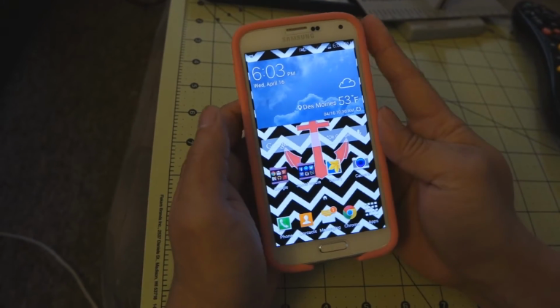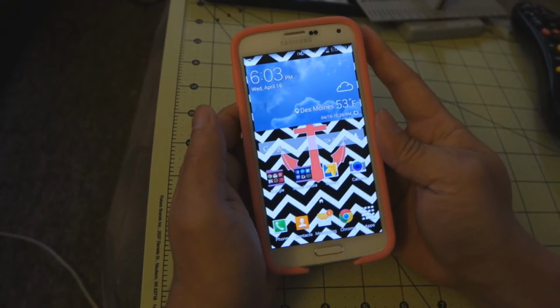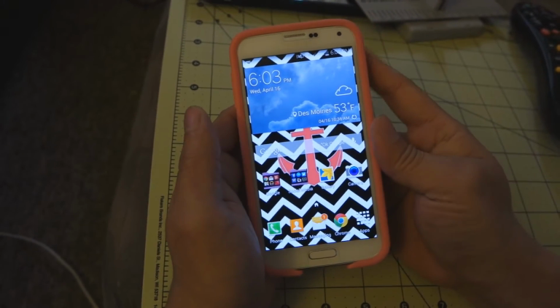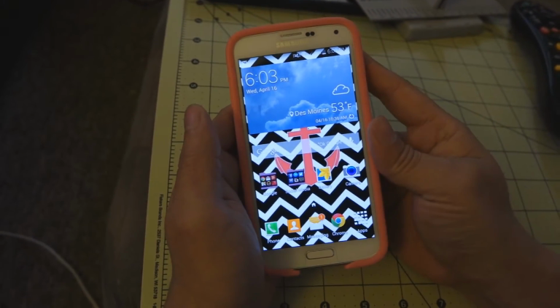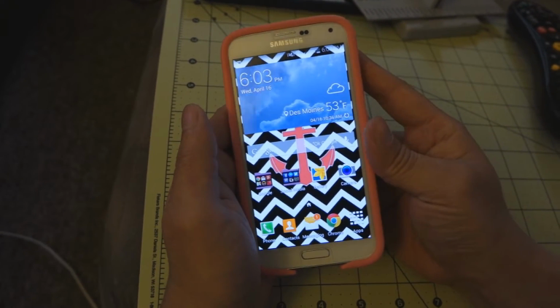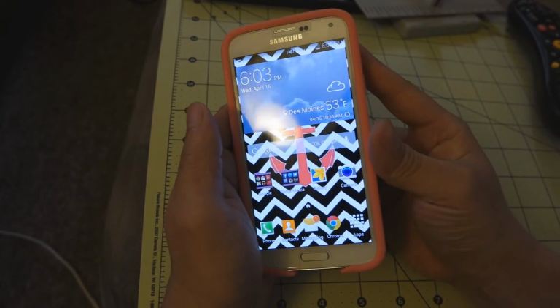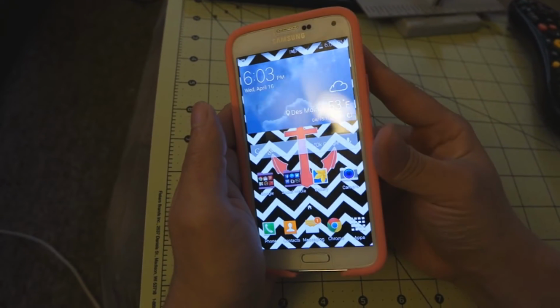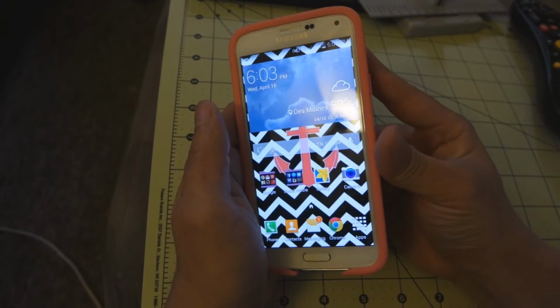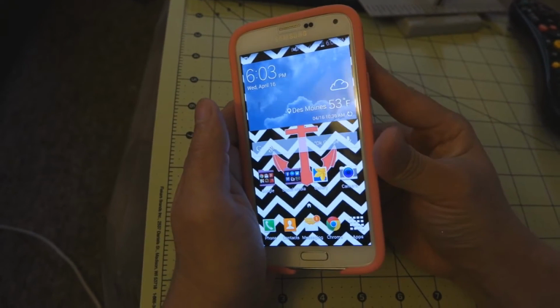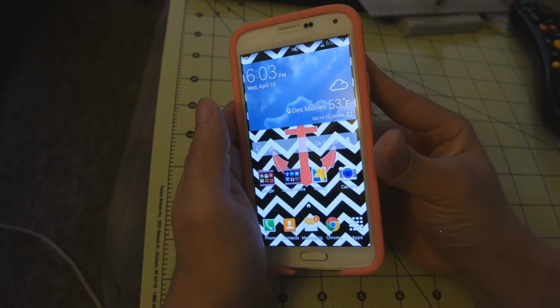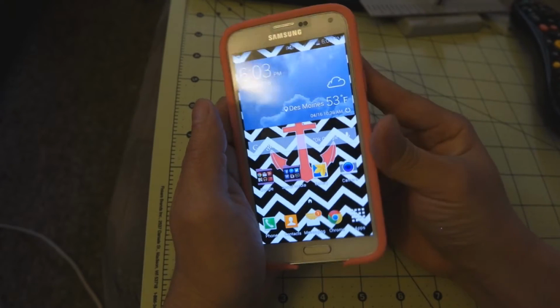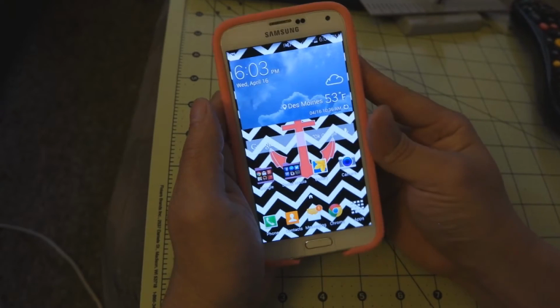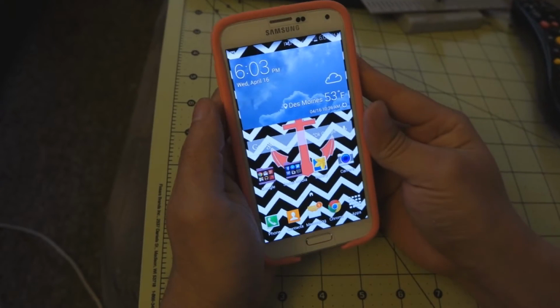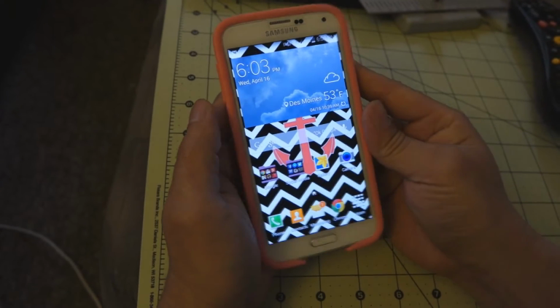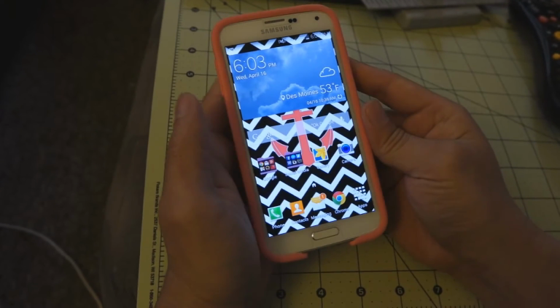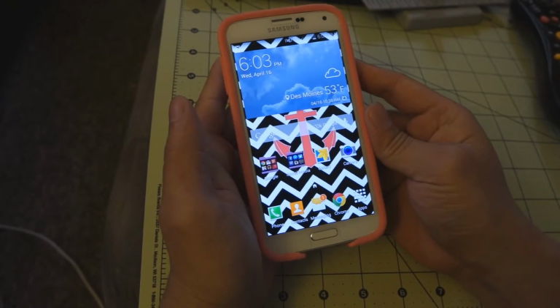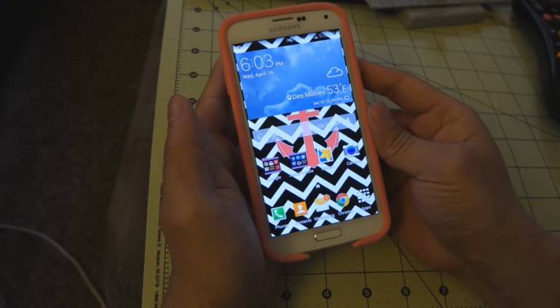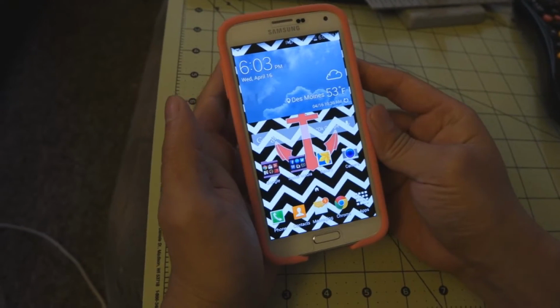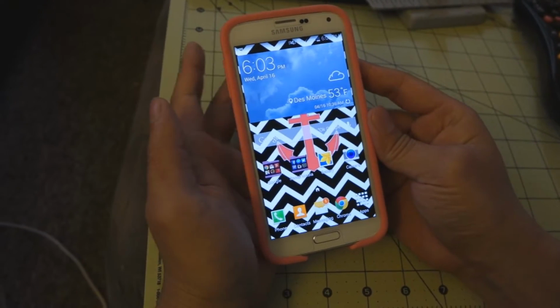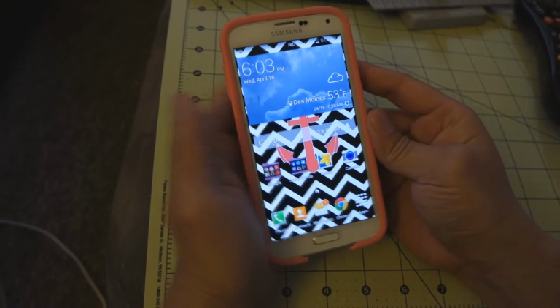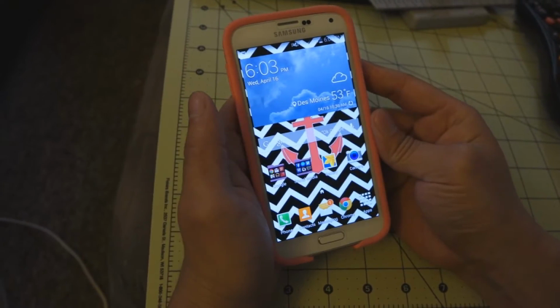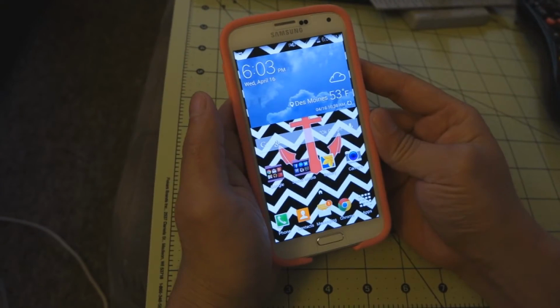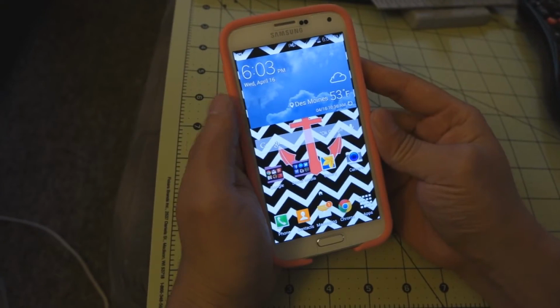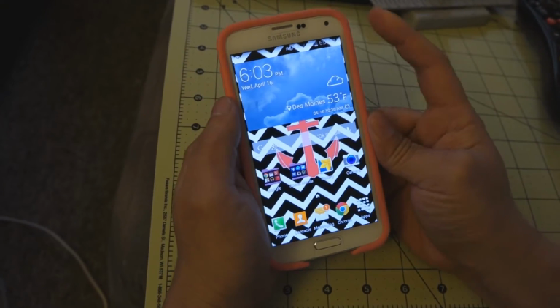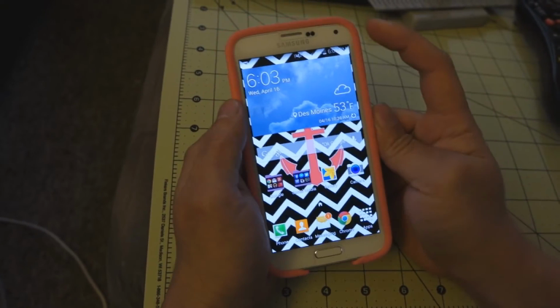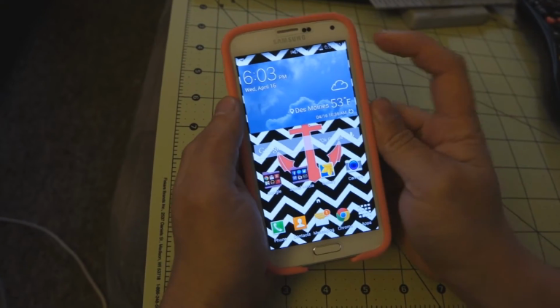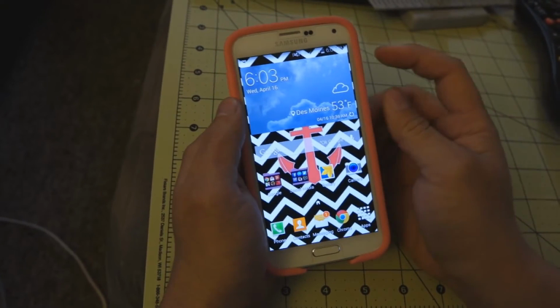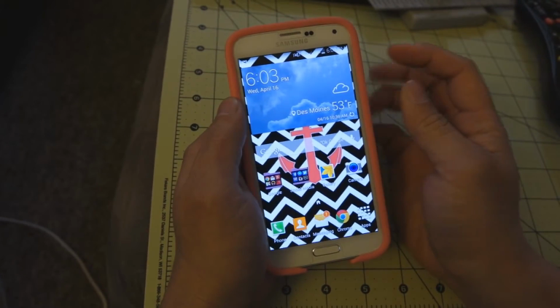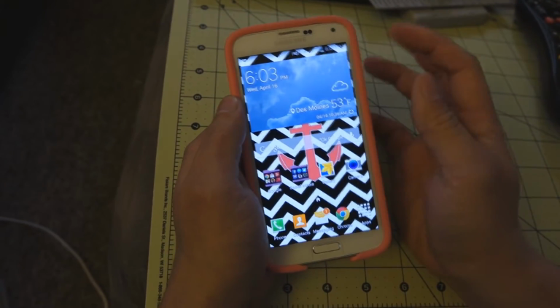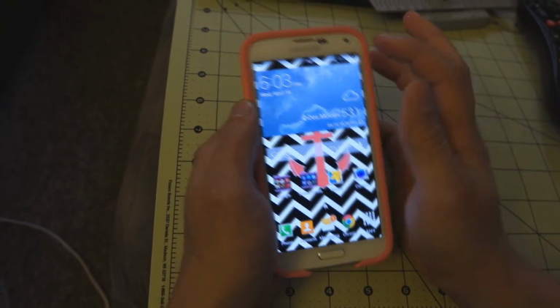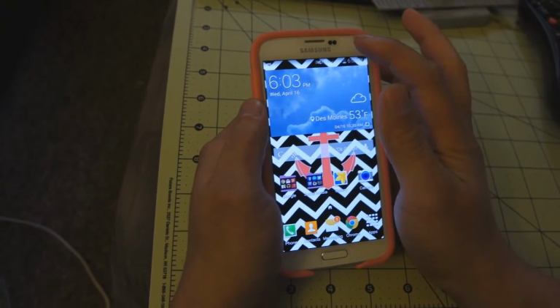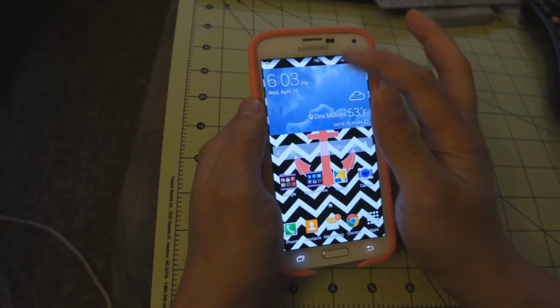There are actually three ways to do it on the Note 3 because of the S Pen. There are, in general, two ways to do it on this. By default, your gestures are probably going to be on.